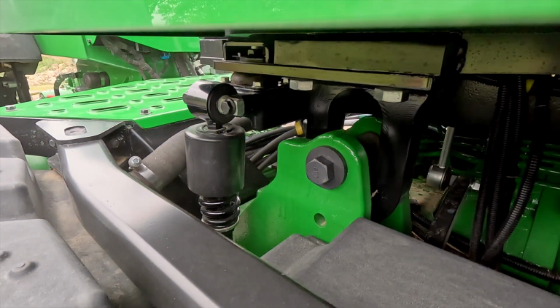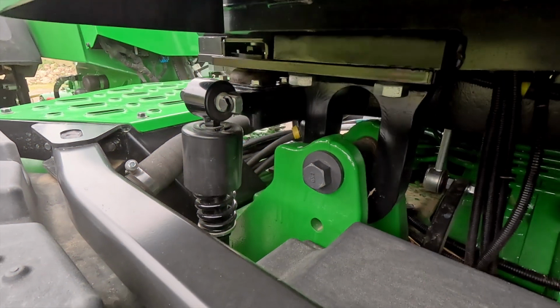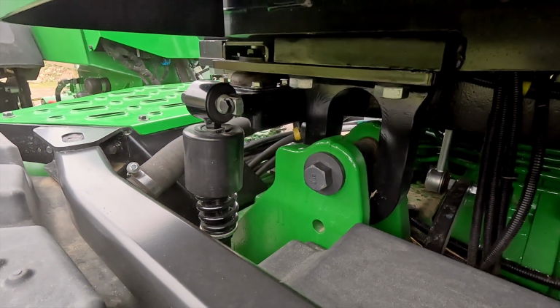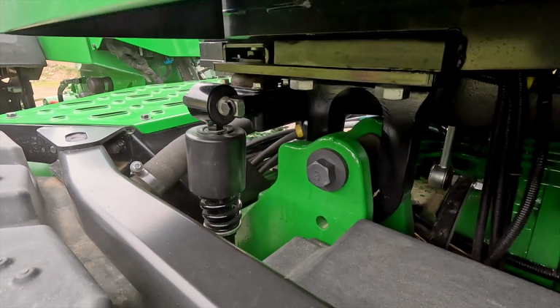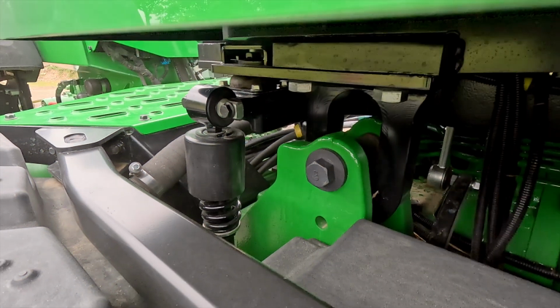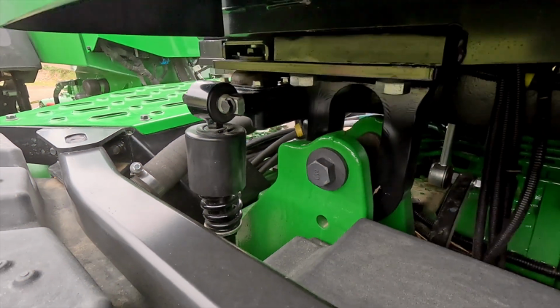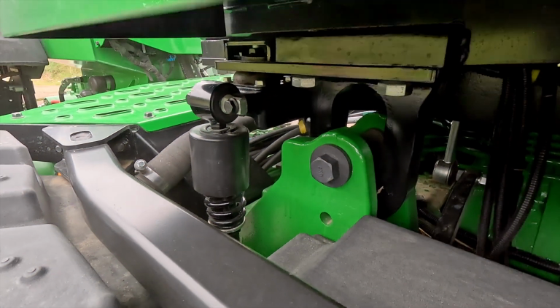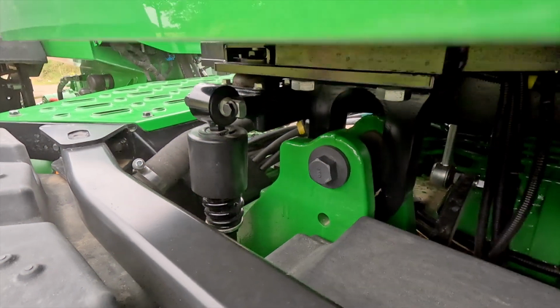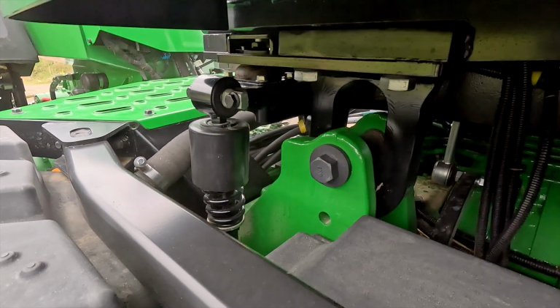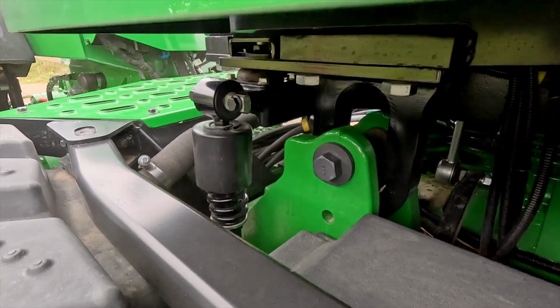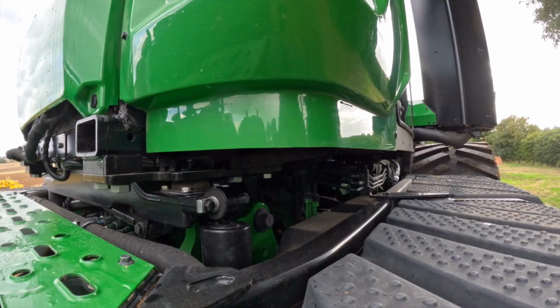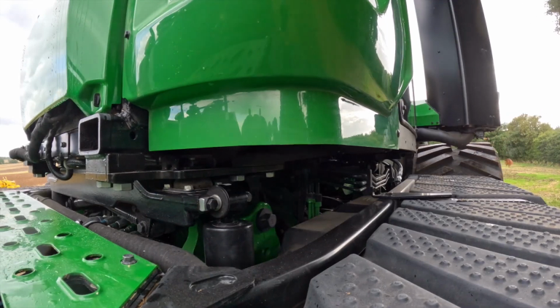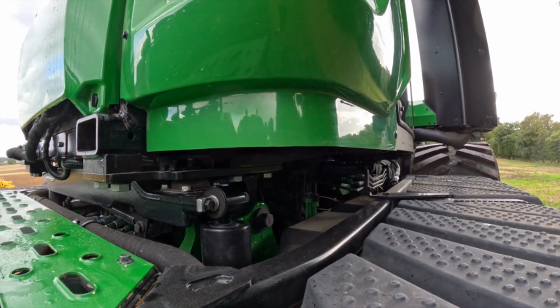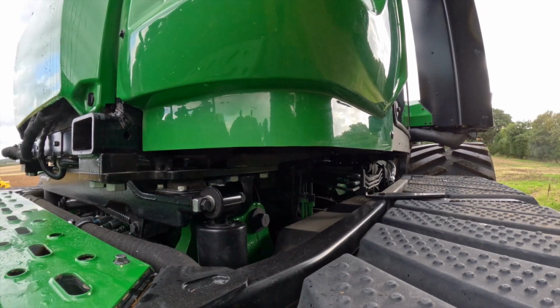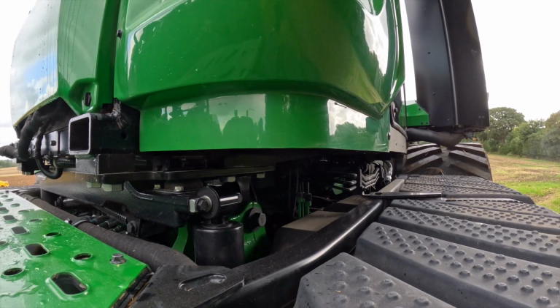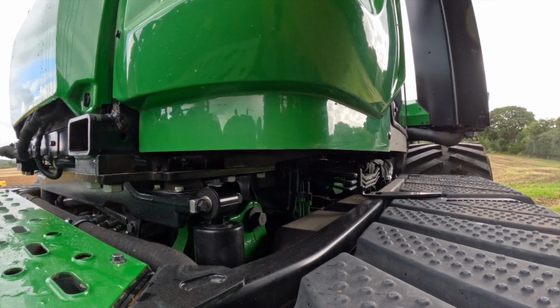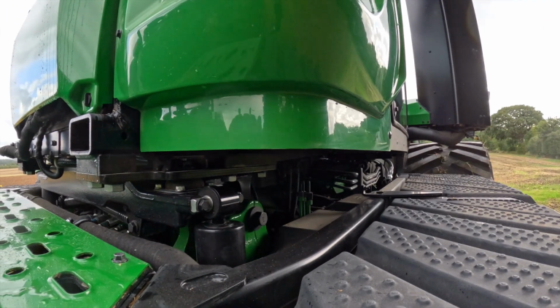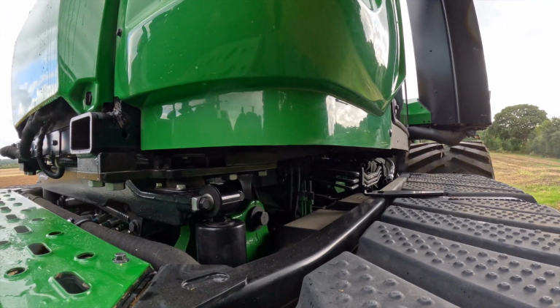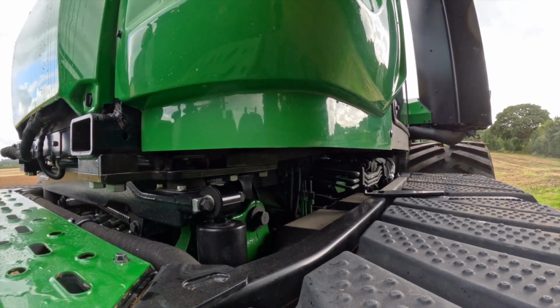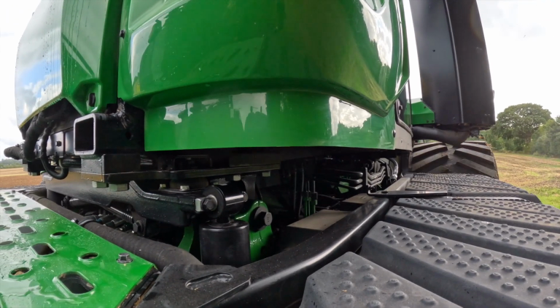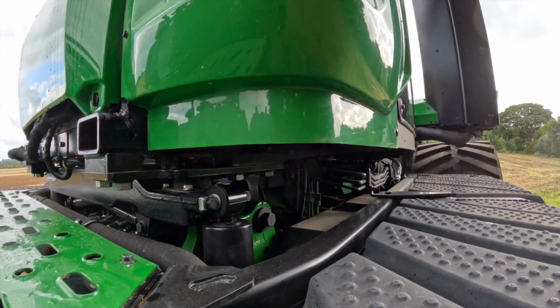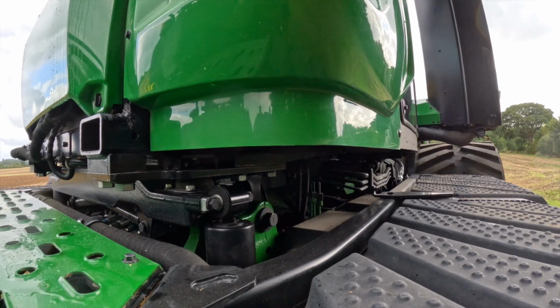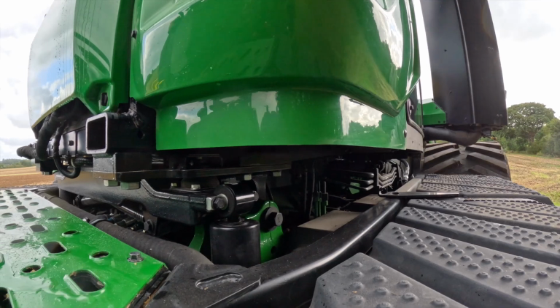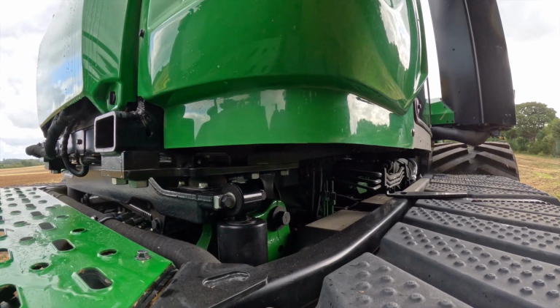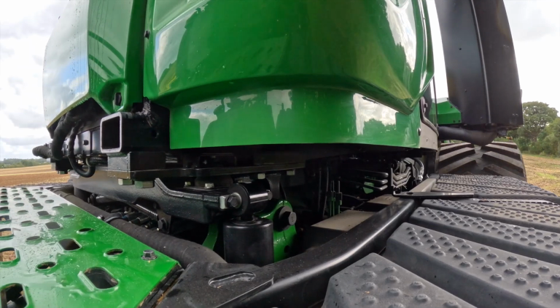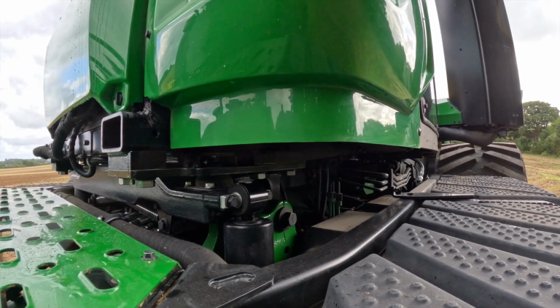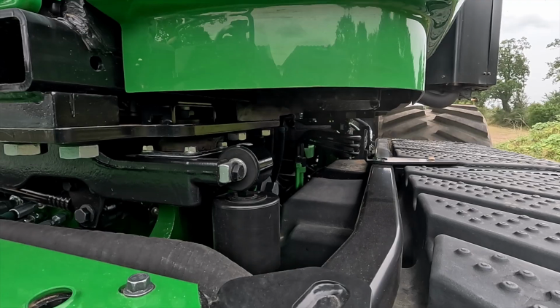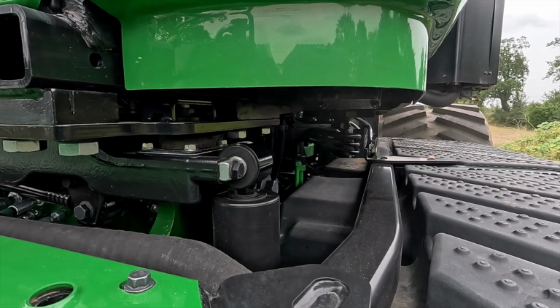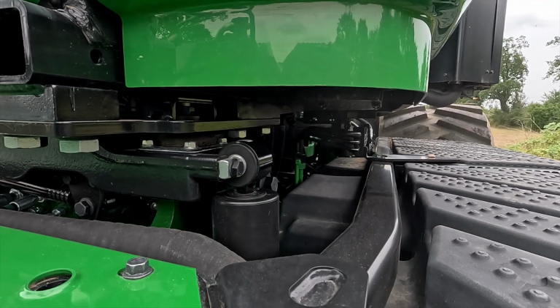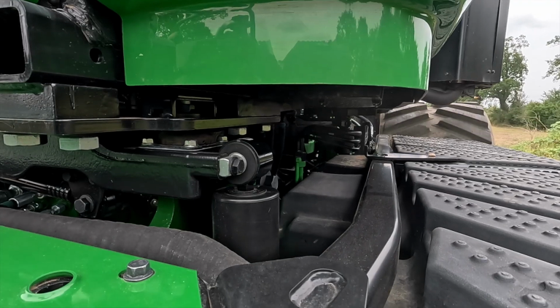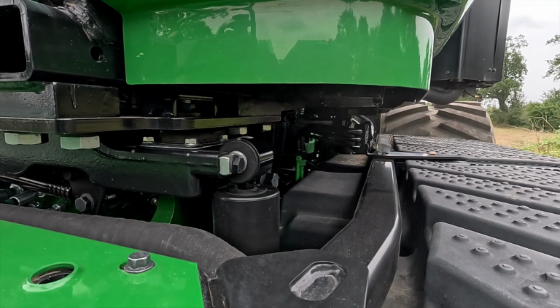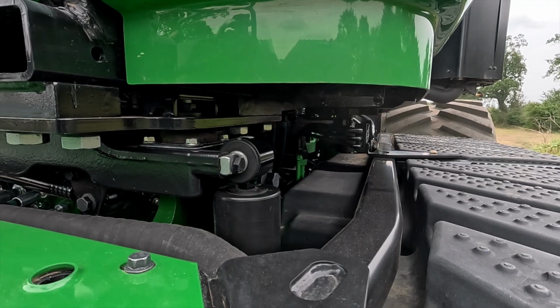Four shock absorbers, positioned in each corner, allow the whole cab to move, which gives you a very comfortable ride.